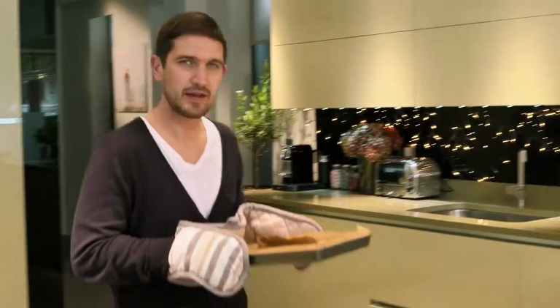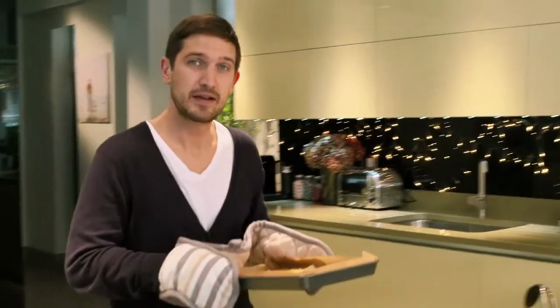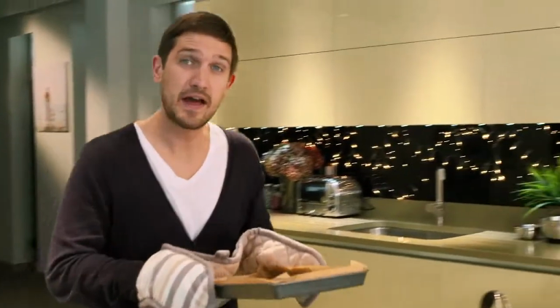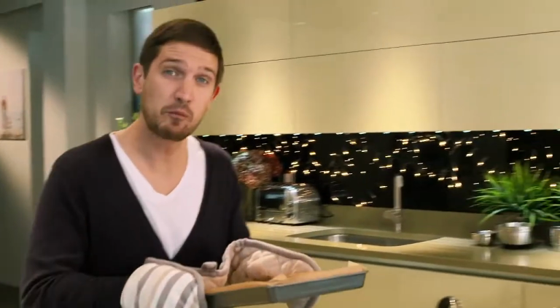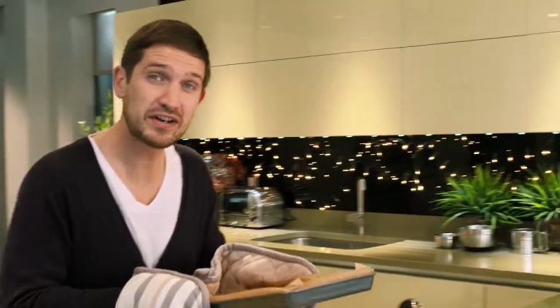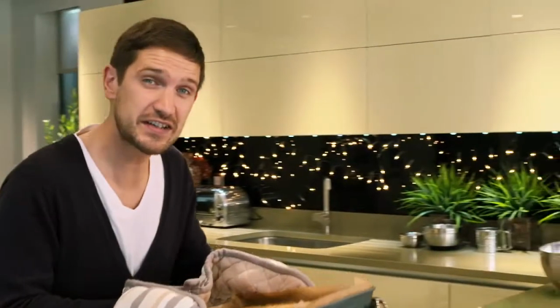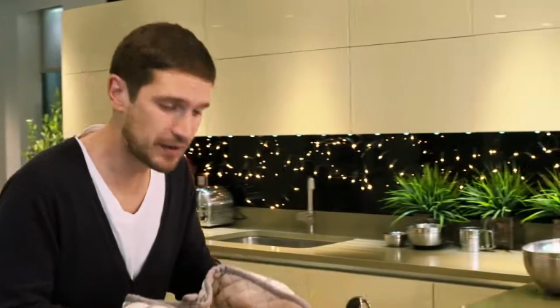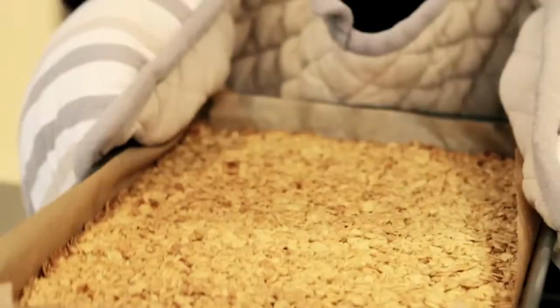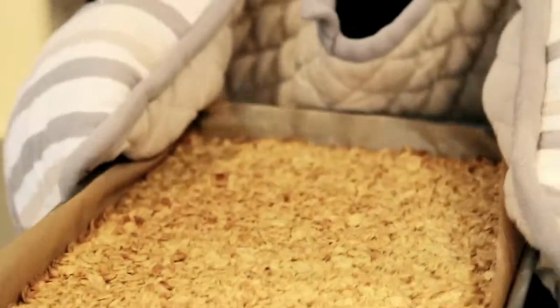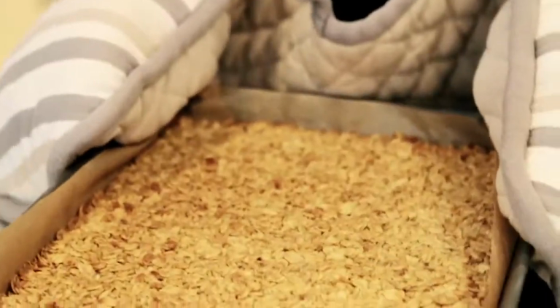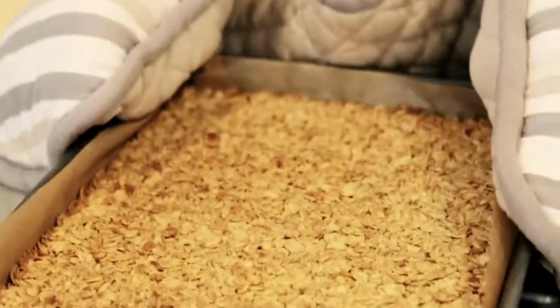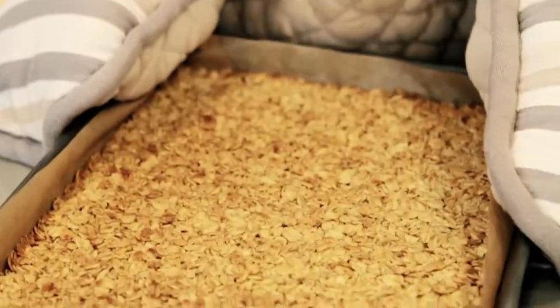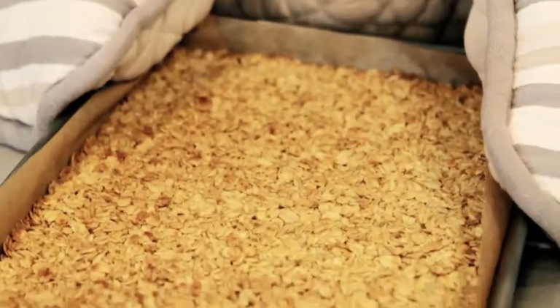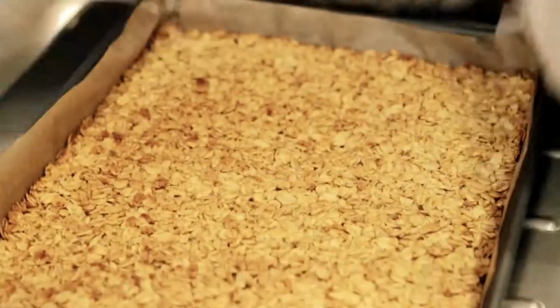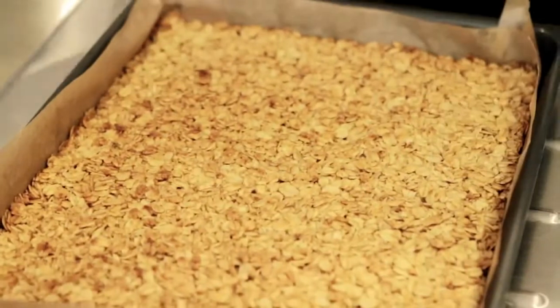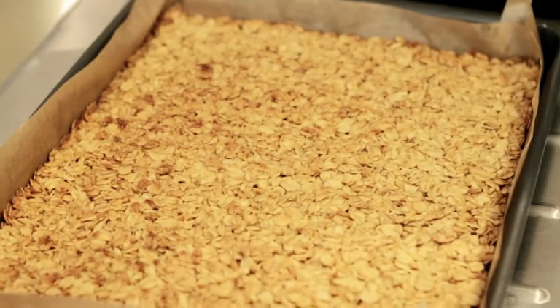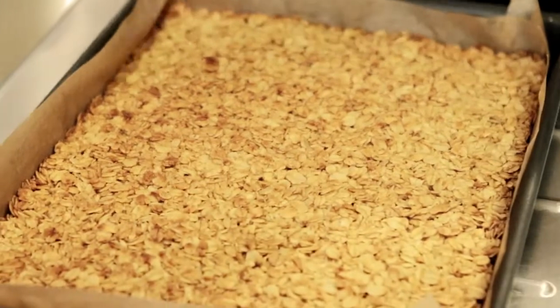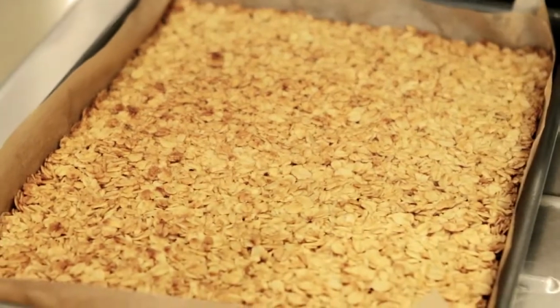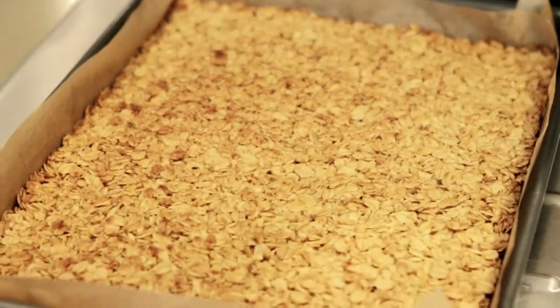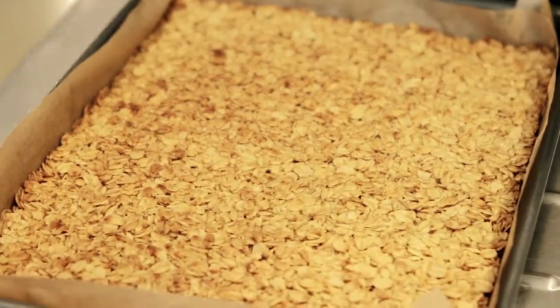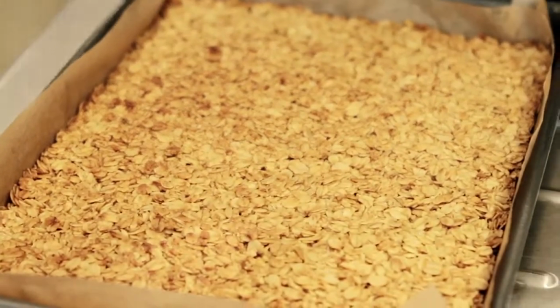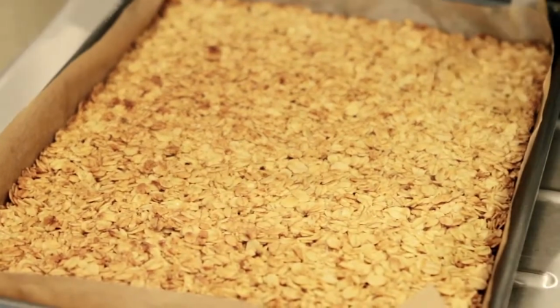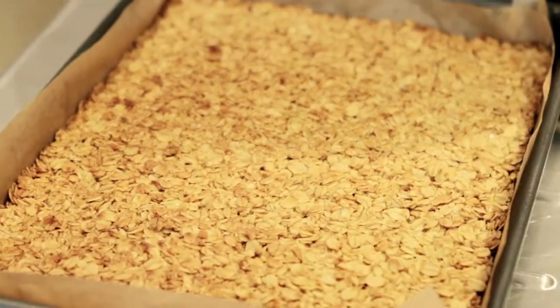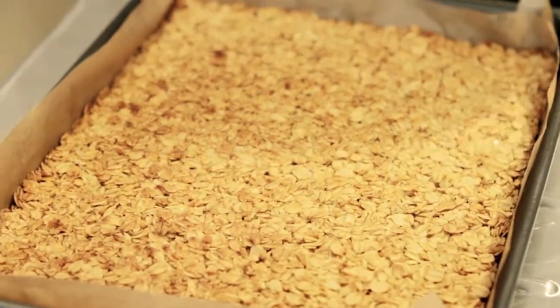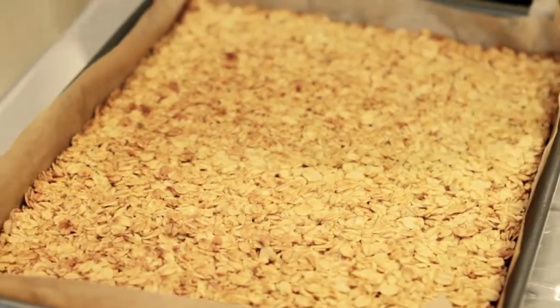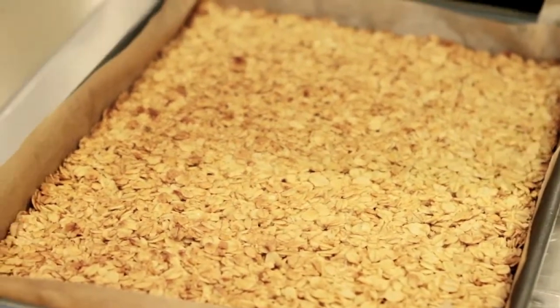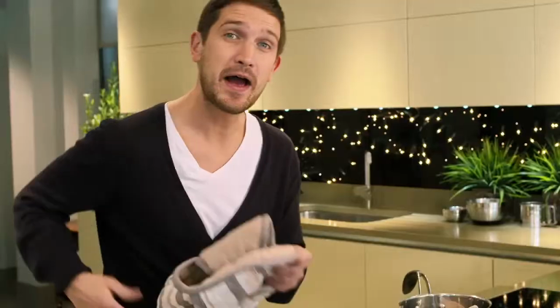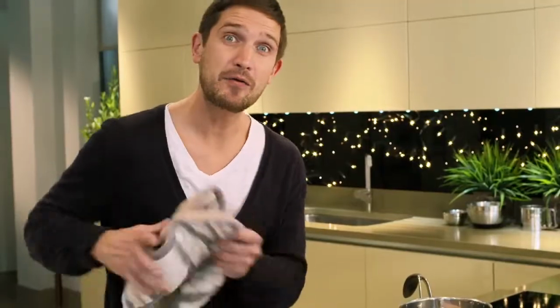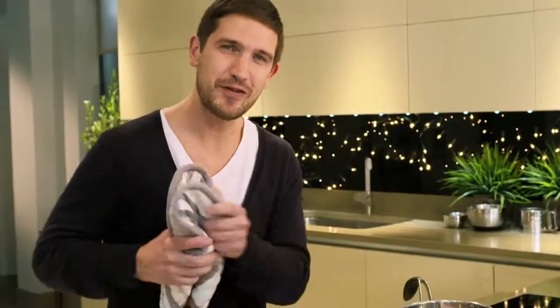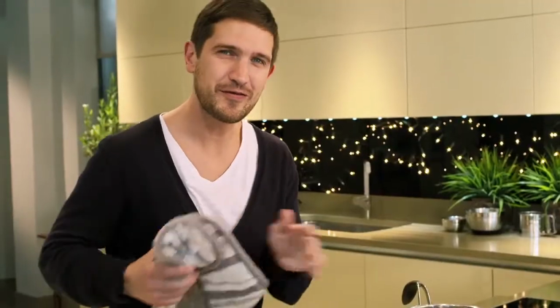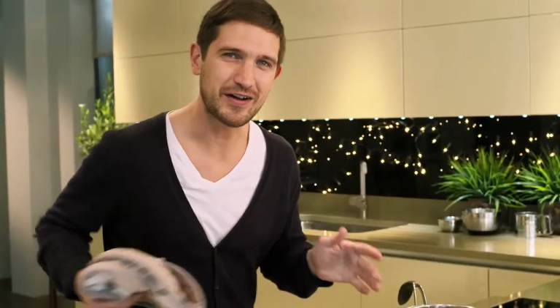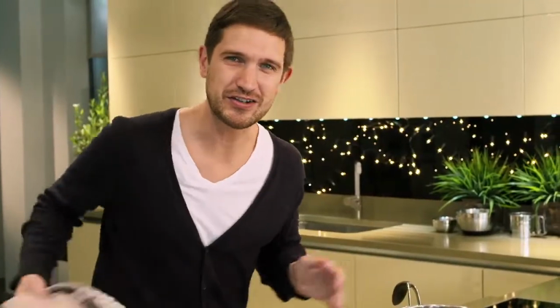And then once done — well, the smell is incredible. Now for the fudge.